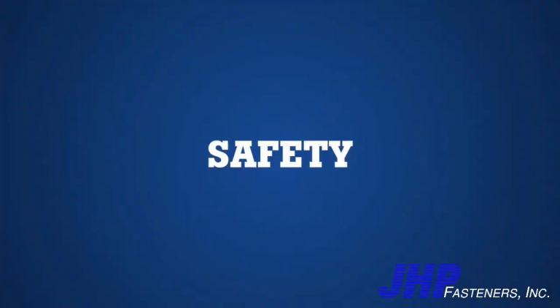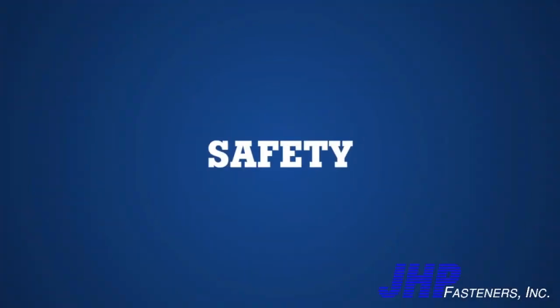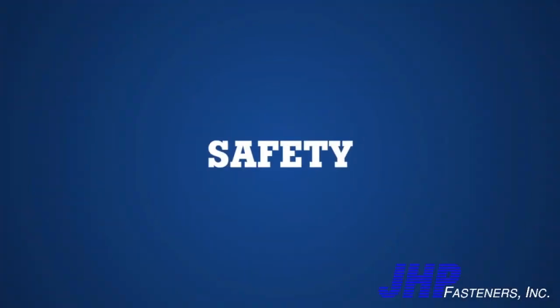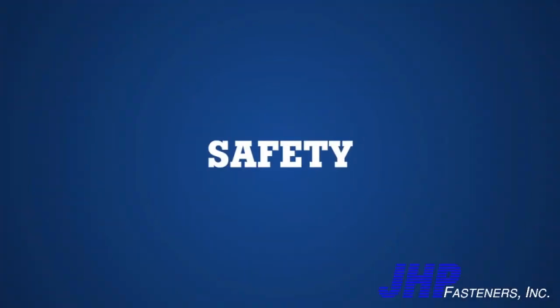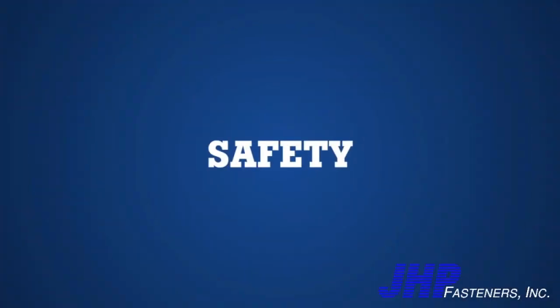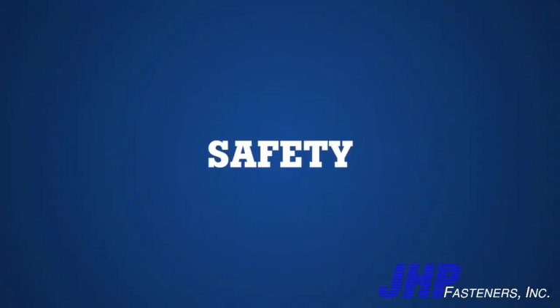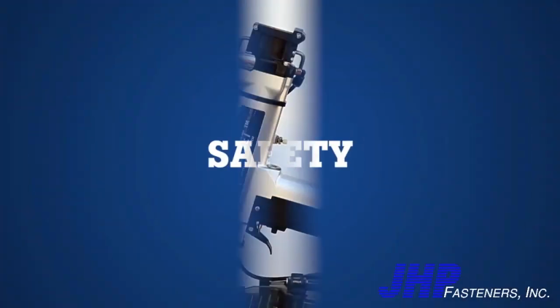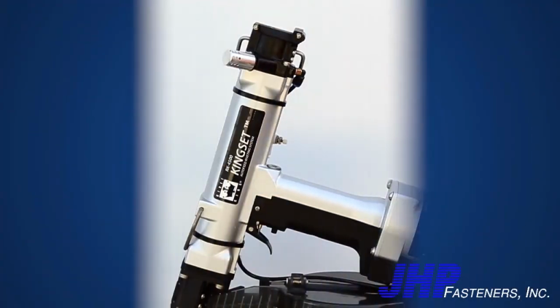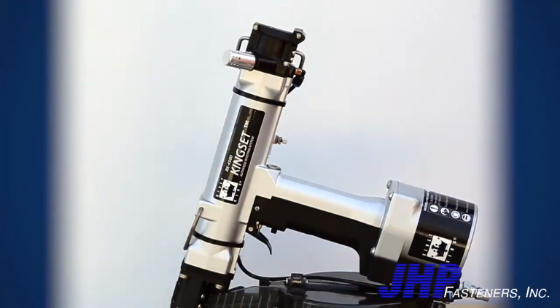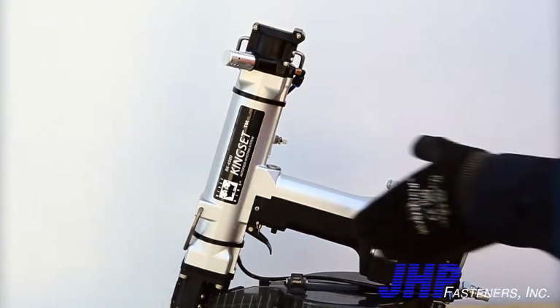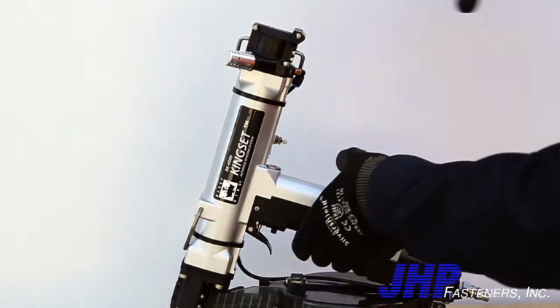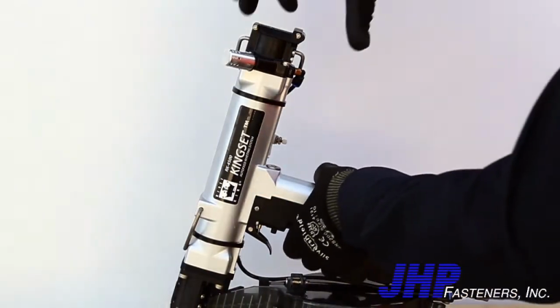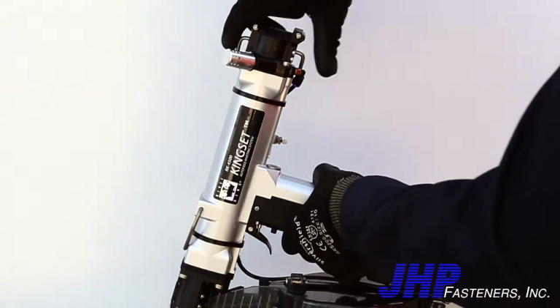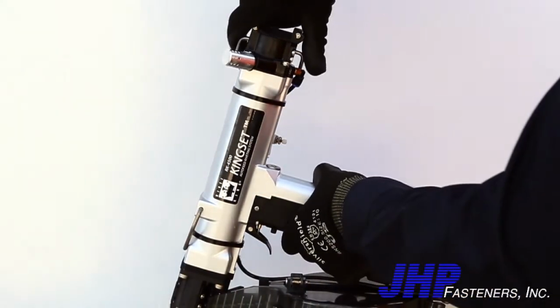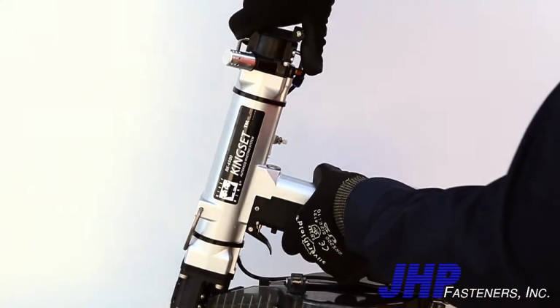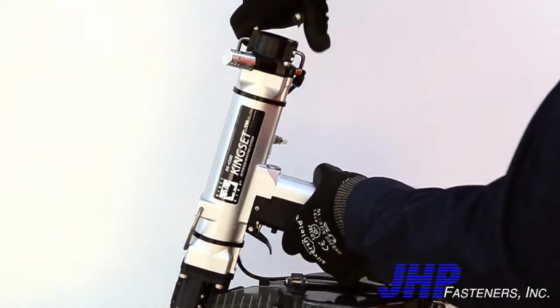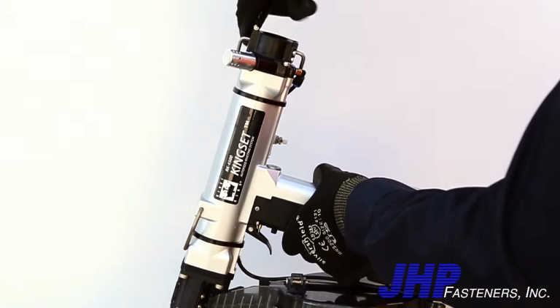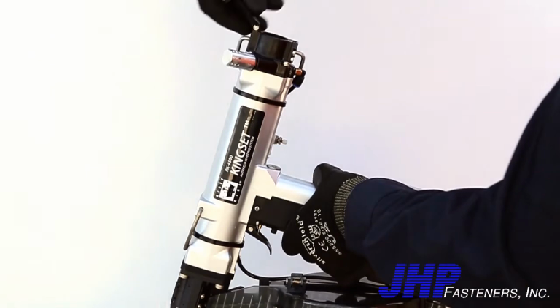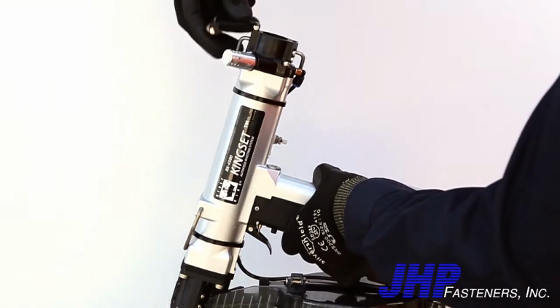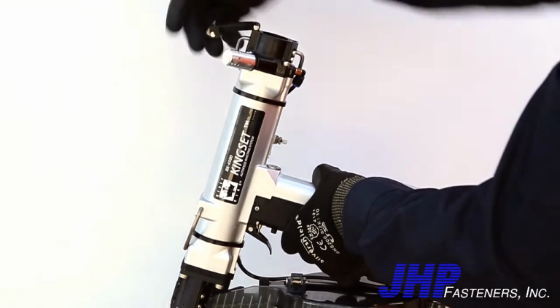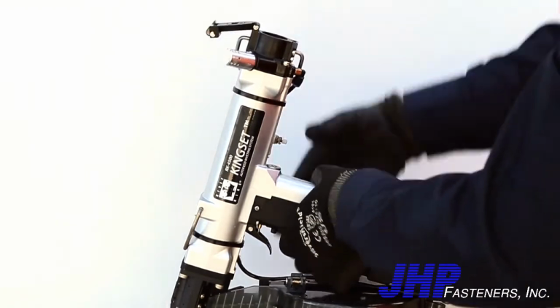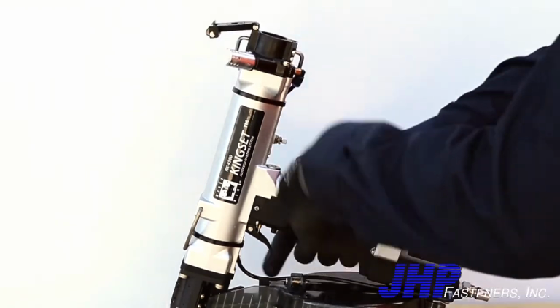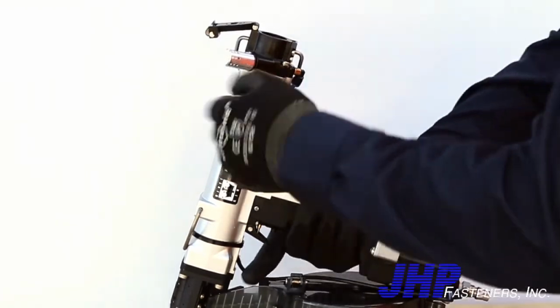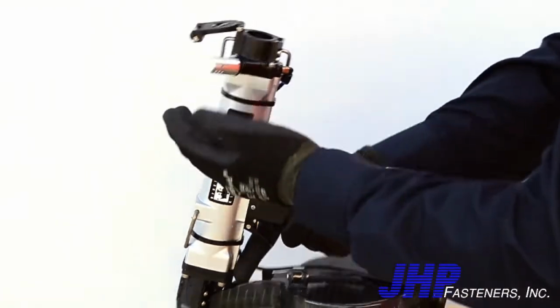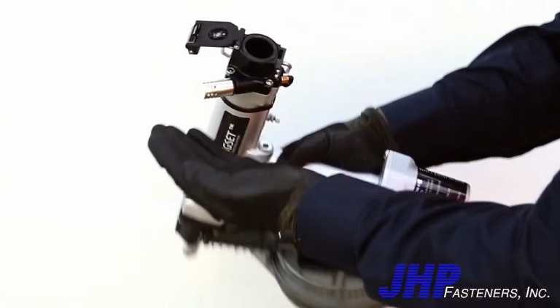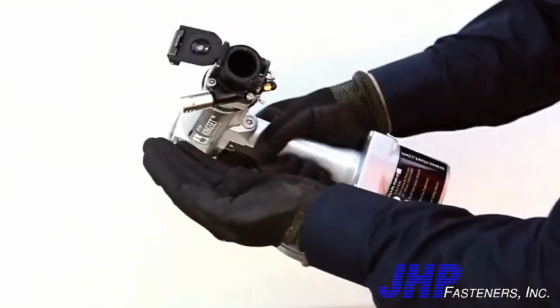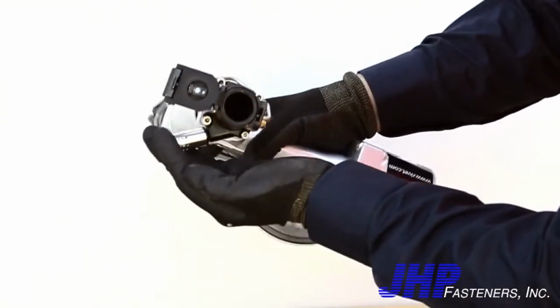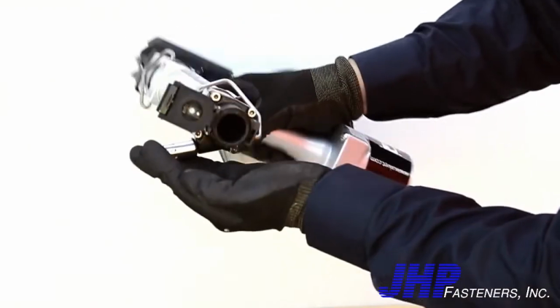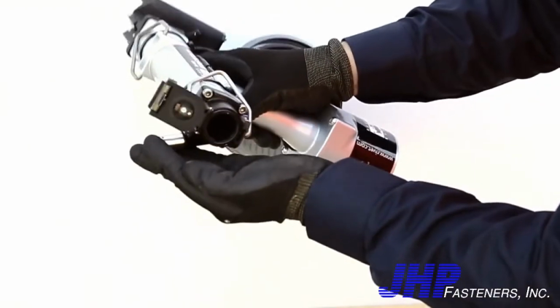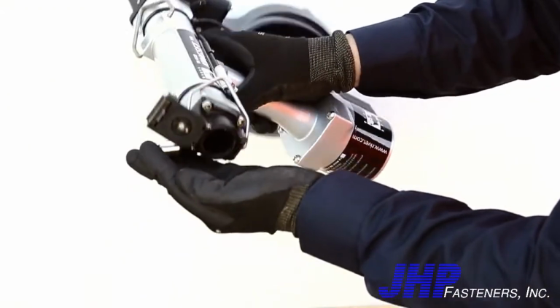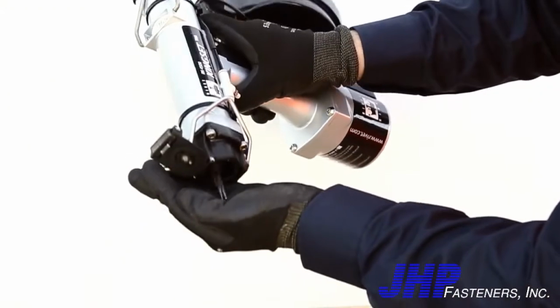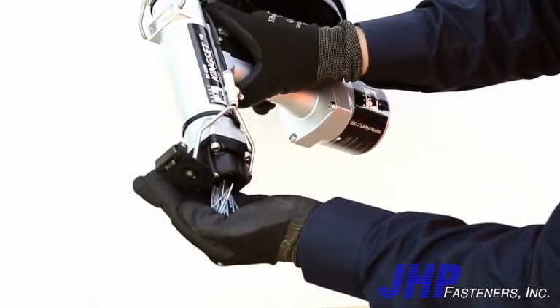Safety. The mandrel collection system will vacuum all disposed nails, keeping the work area clear and safe.